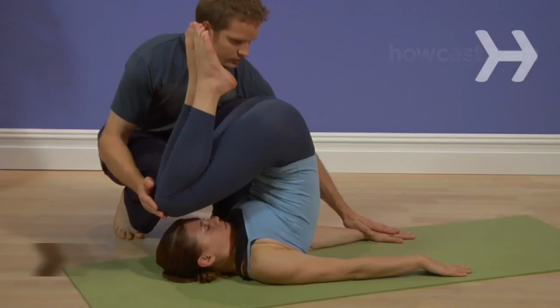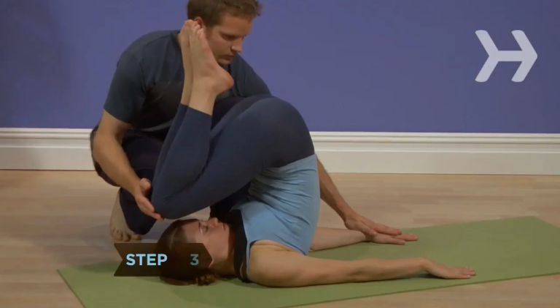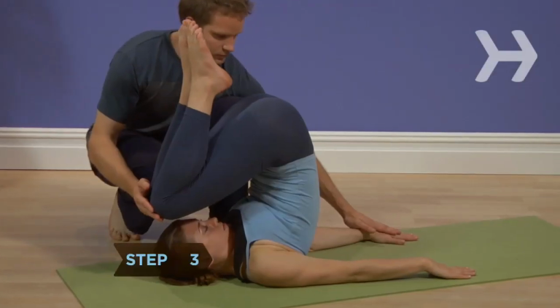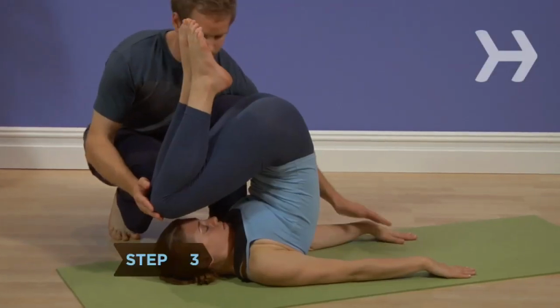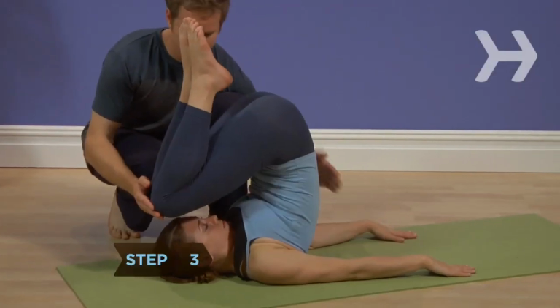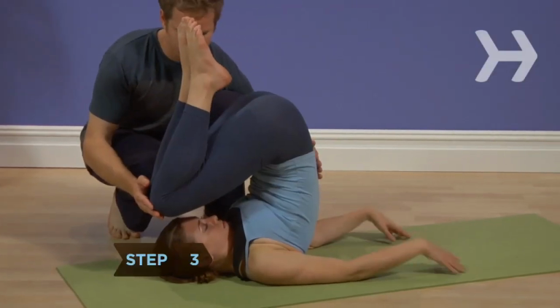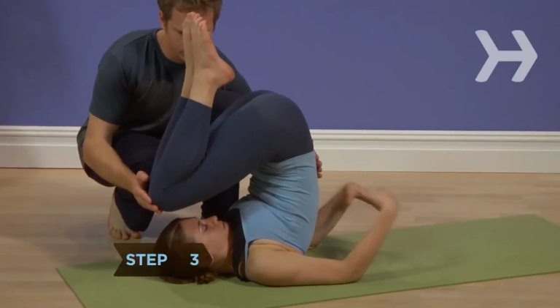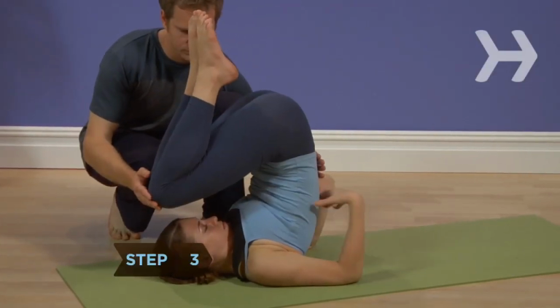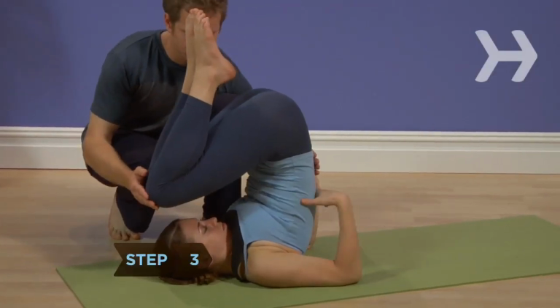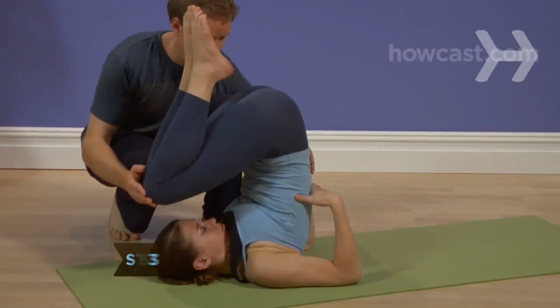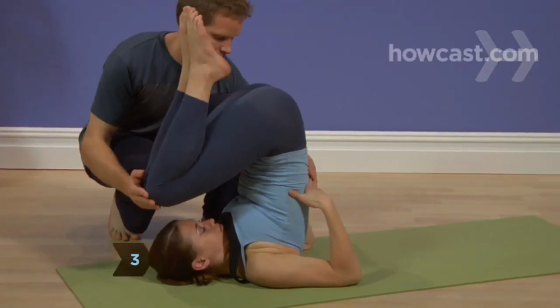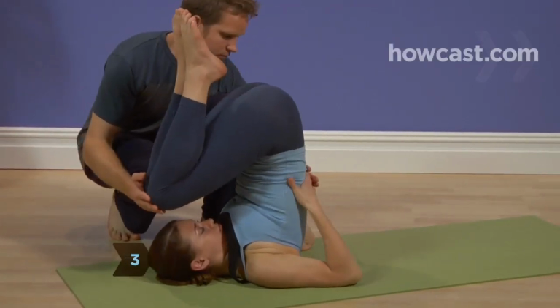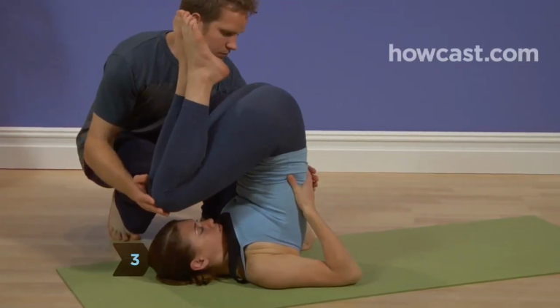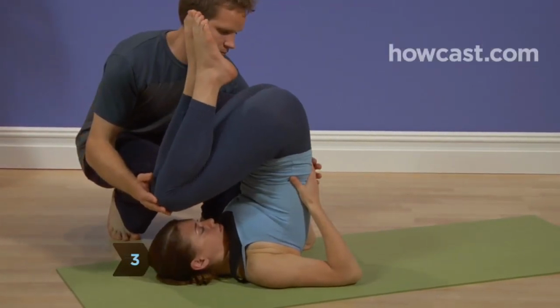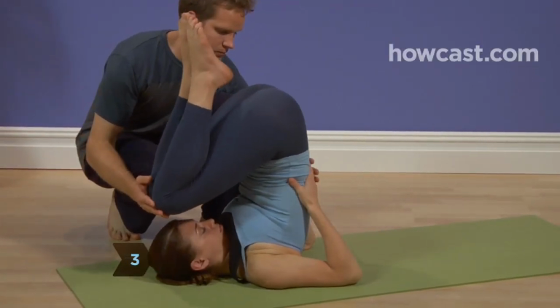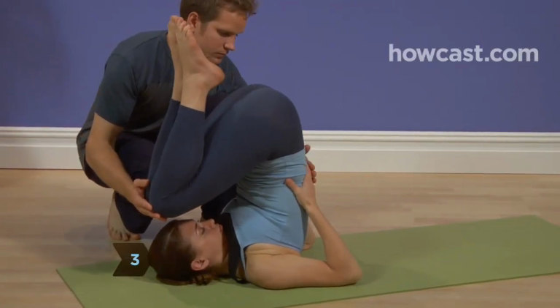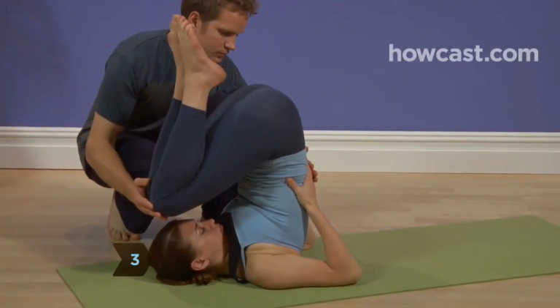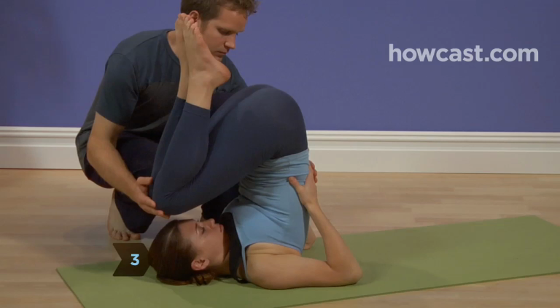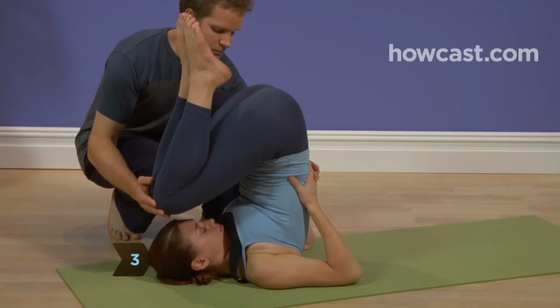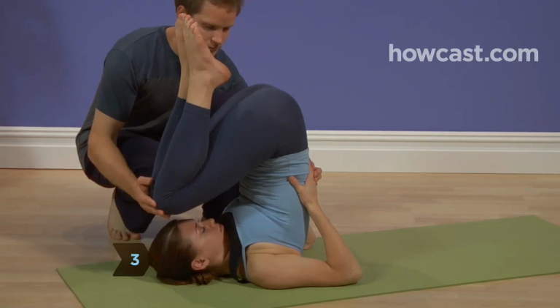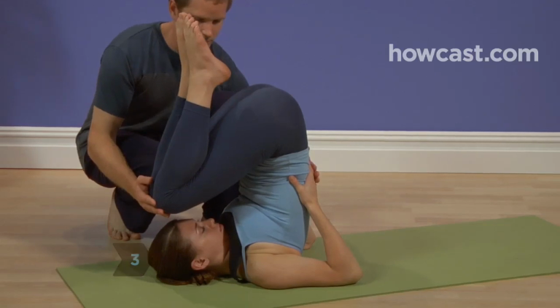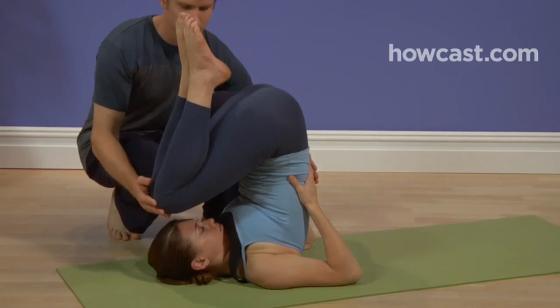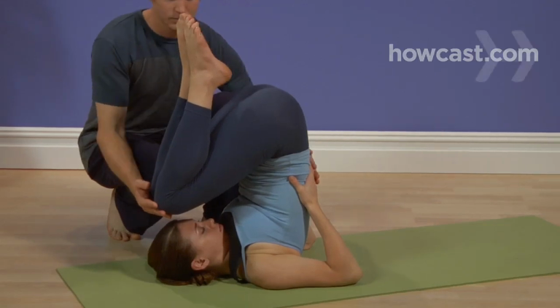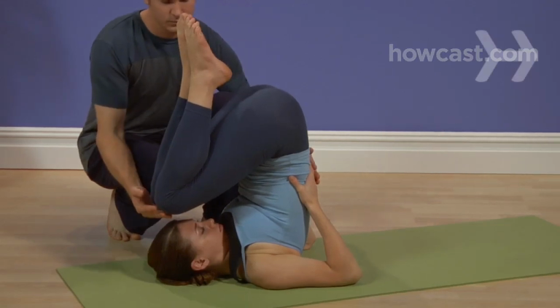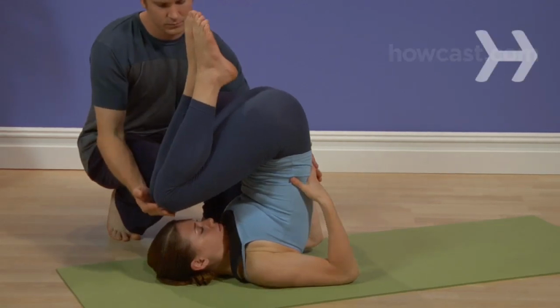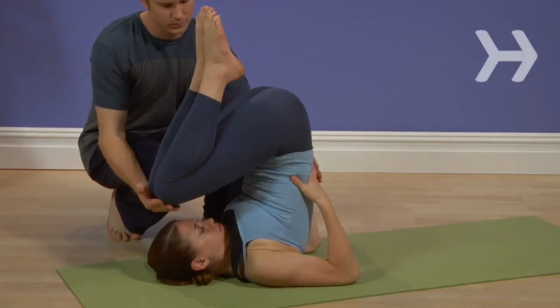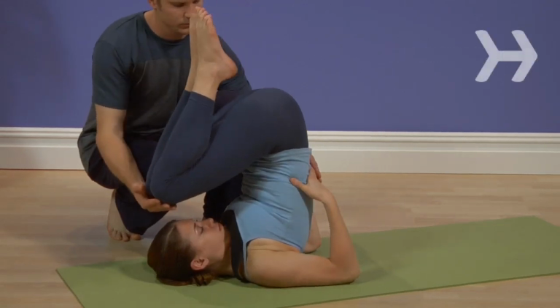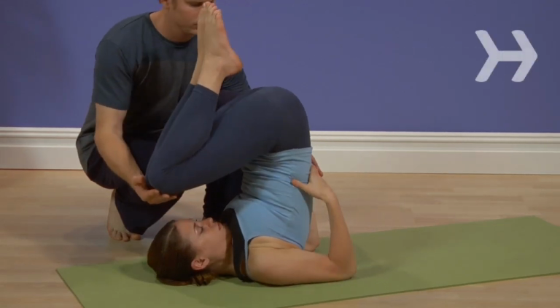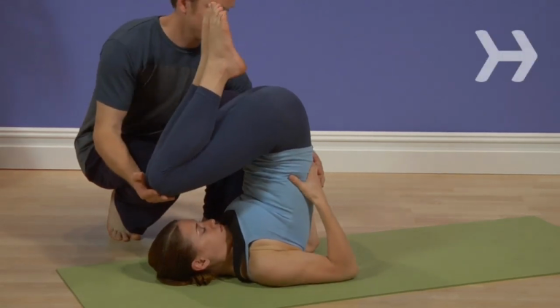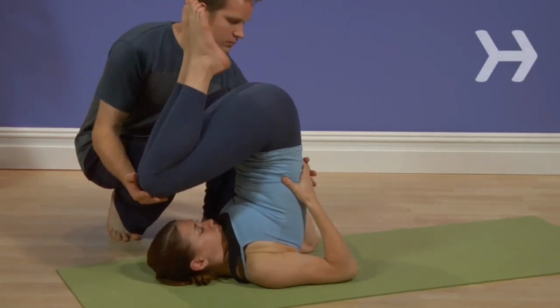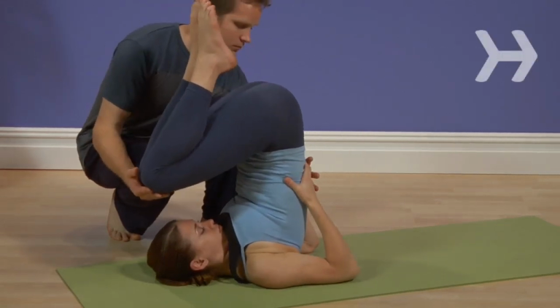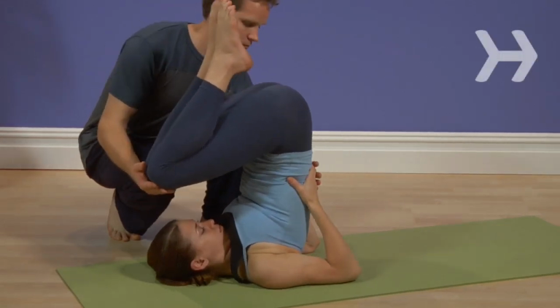Step 3. Move your hands to your lower back near your hips so your bent elbows are as close together as possible and your upper arms are on the mat.